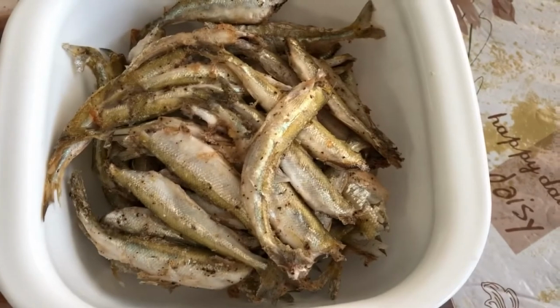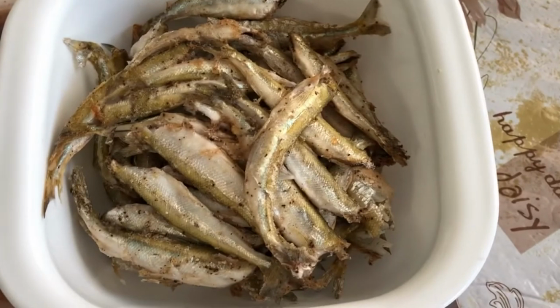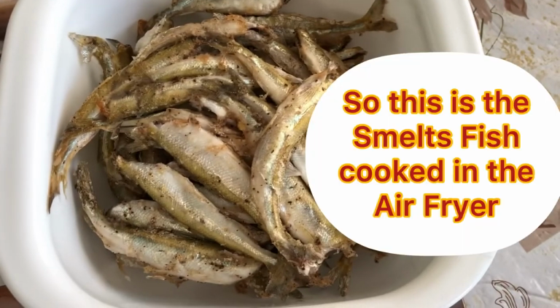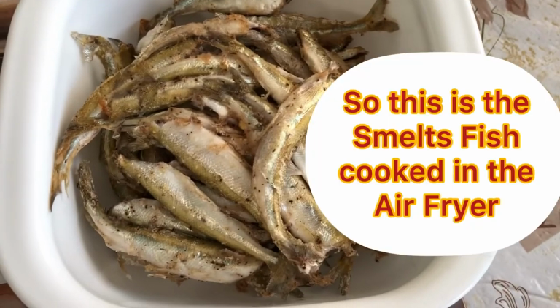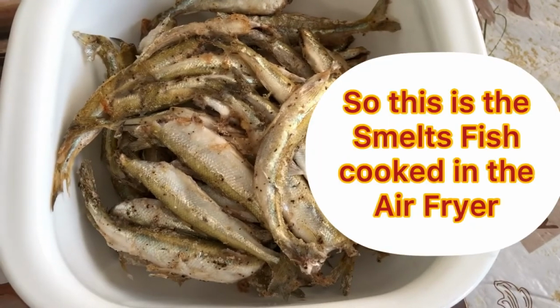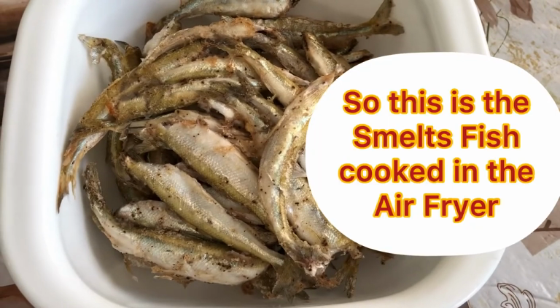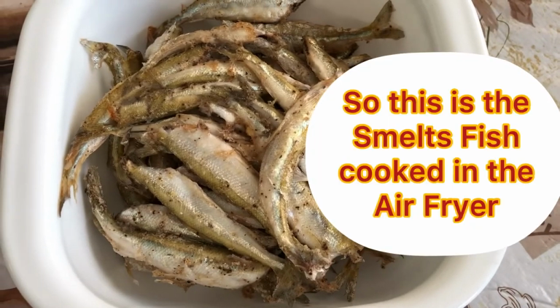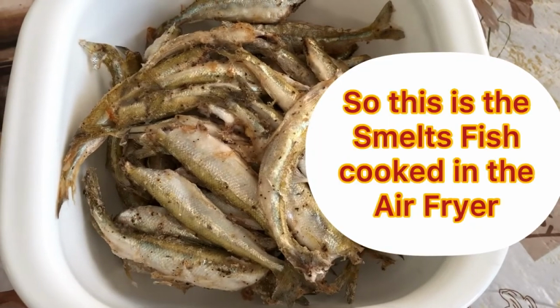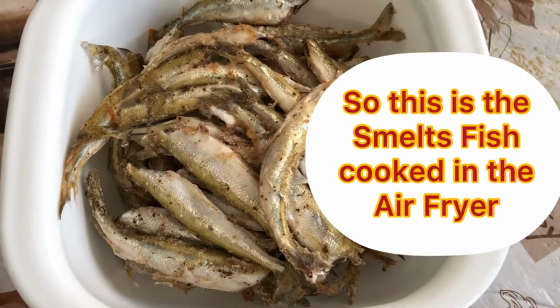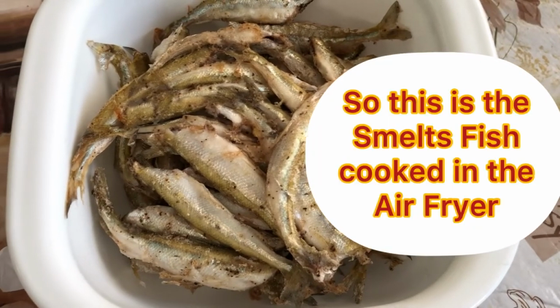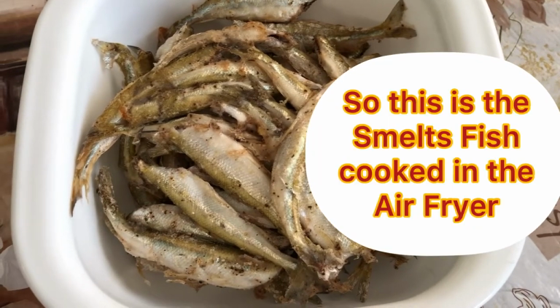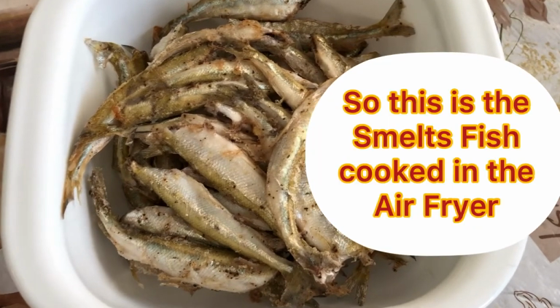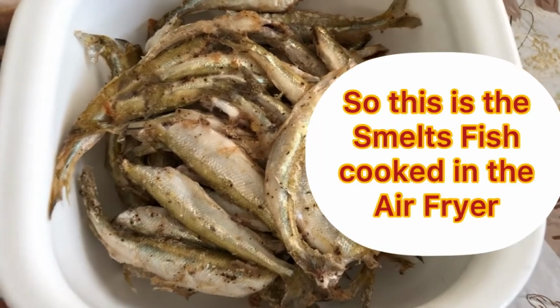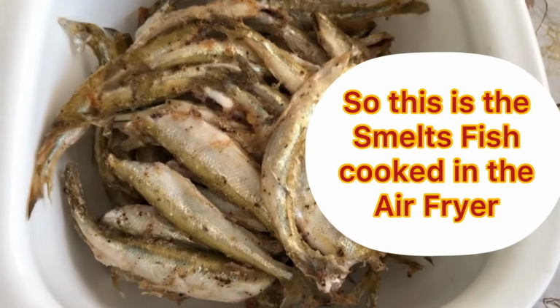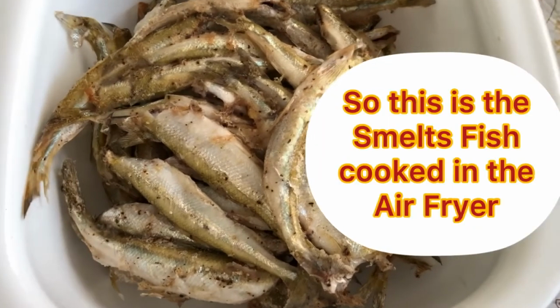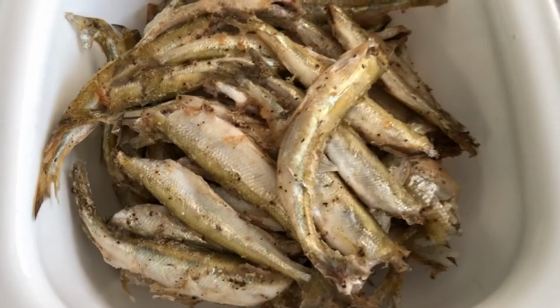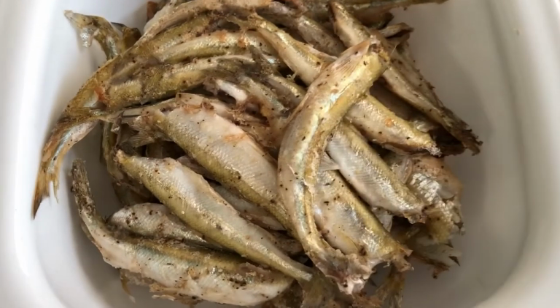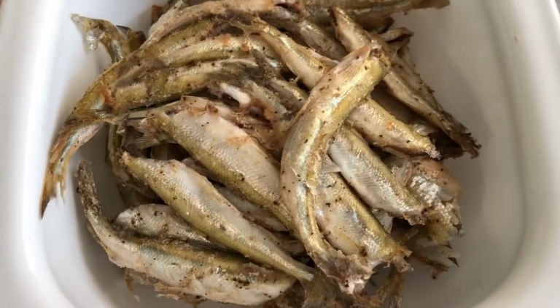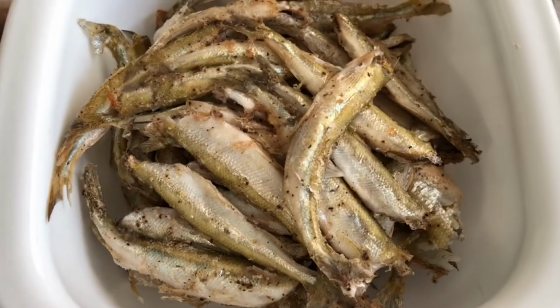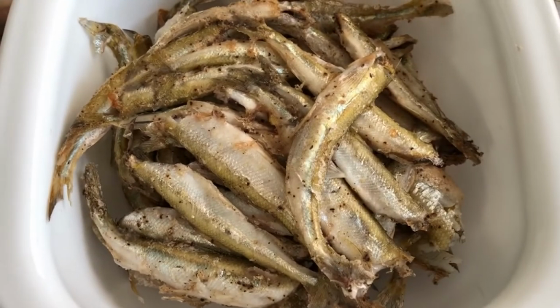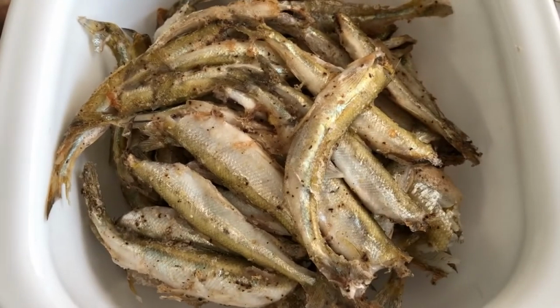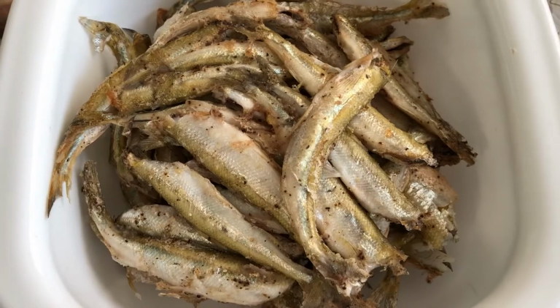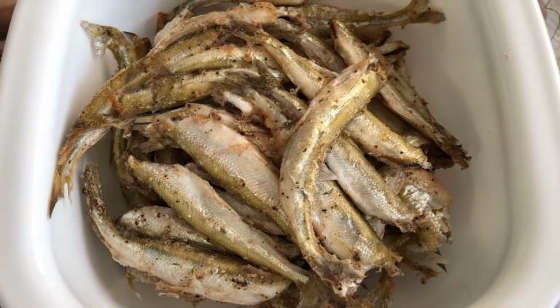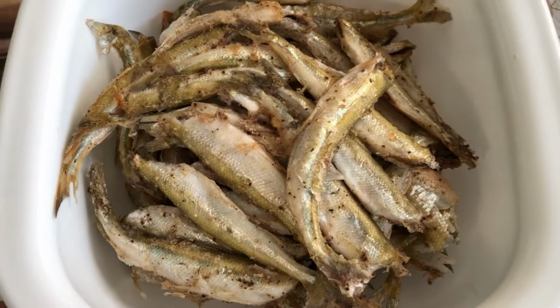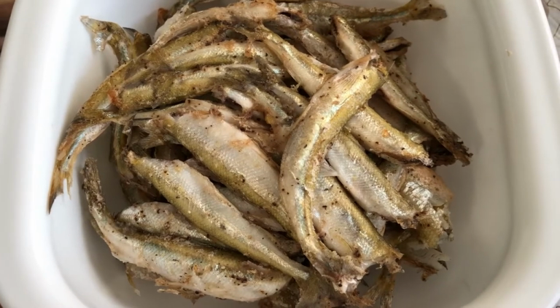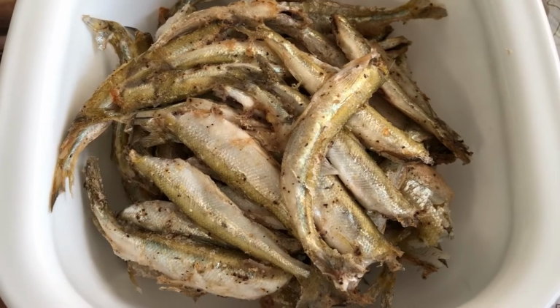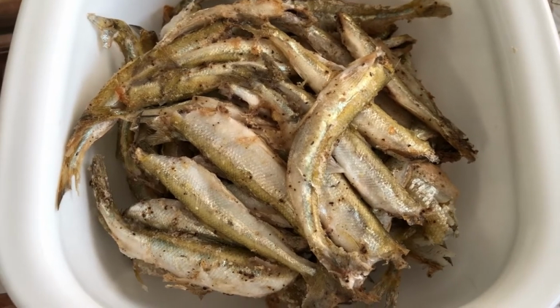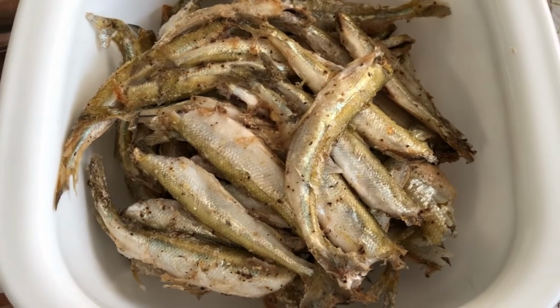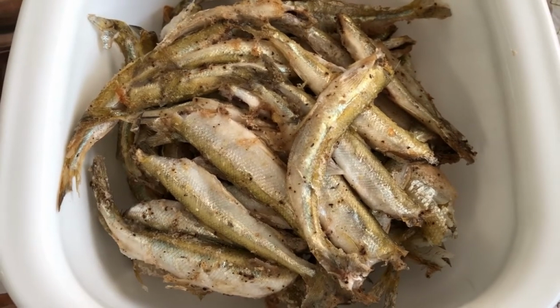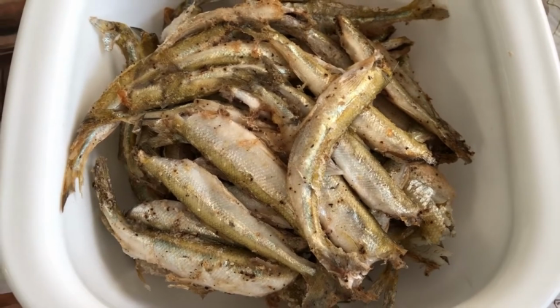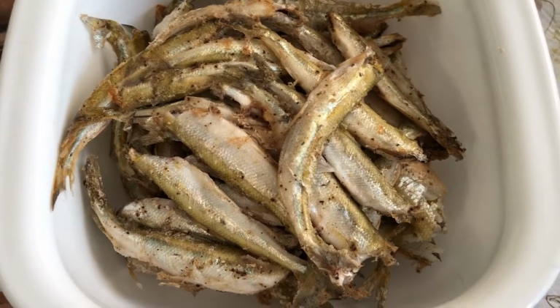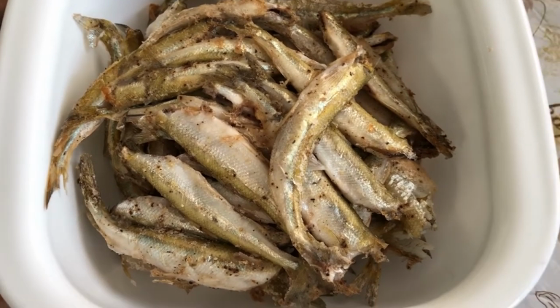And this now is the smelt fish bones that we're cooking in our air fryer.